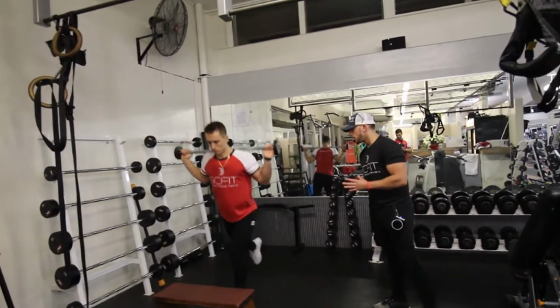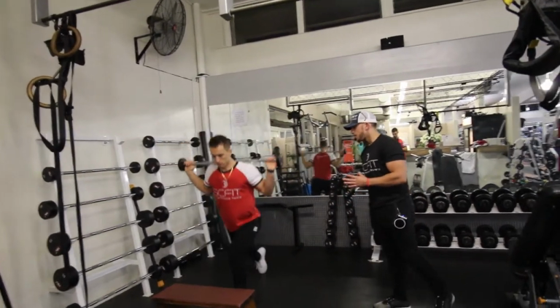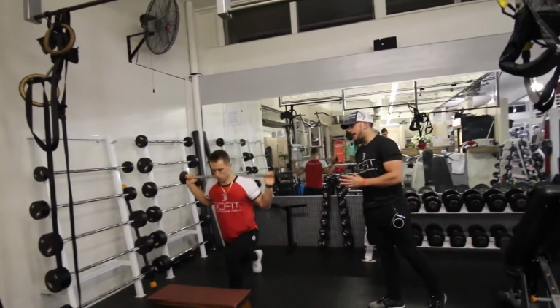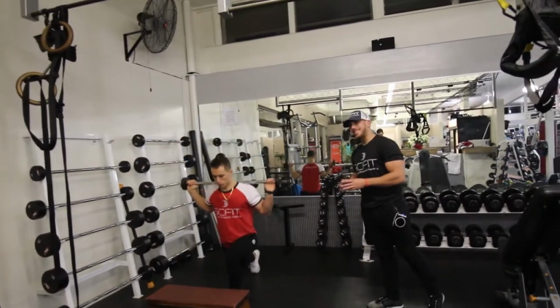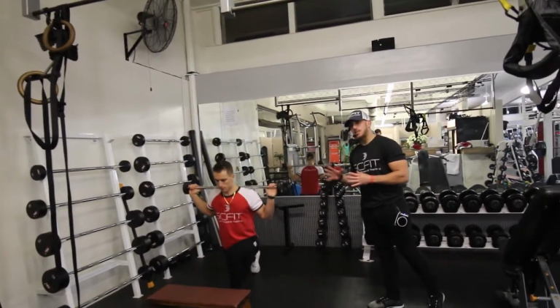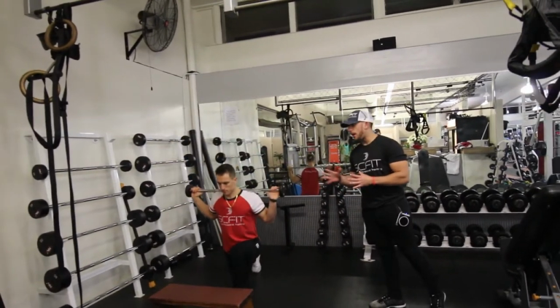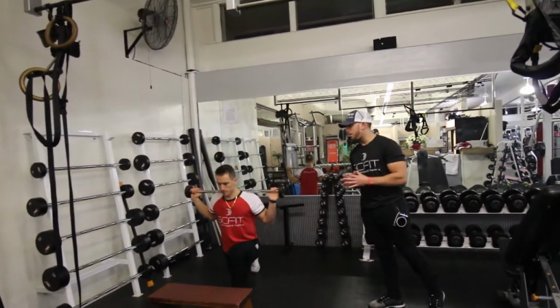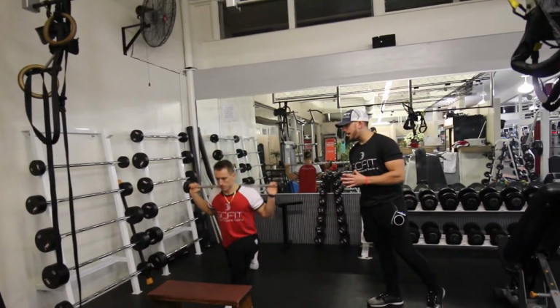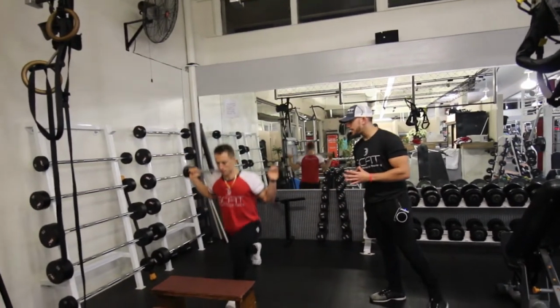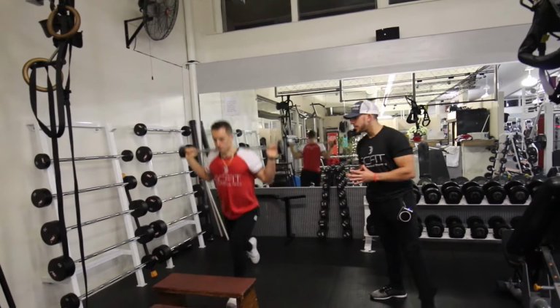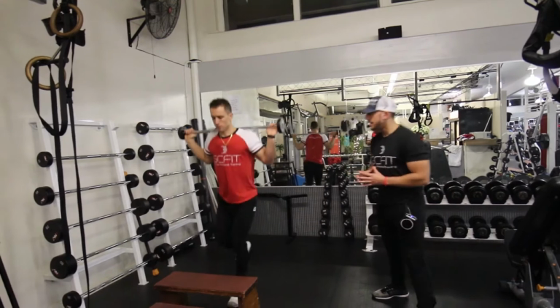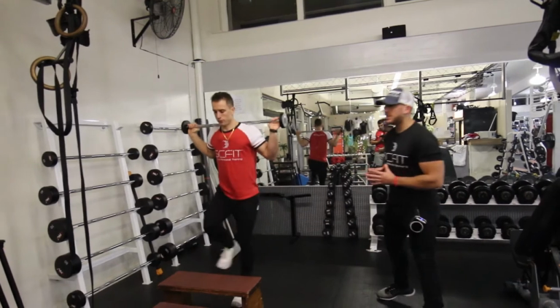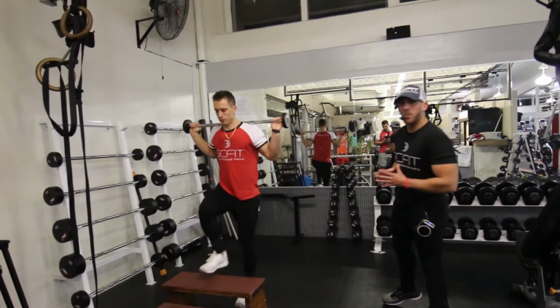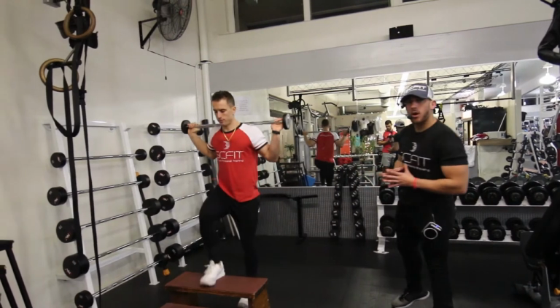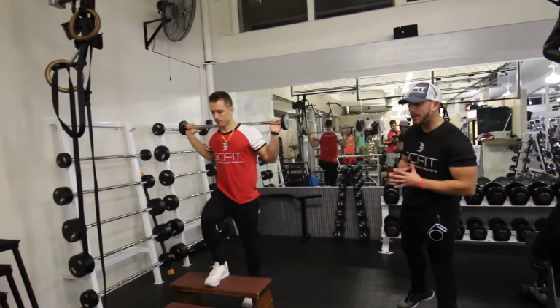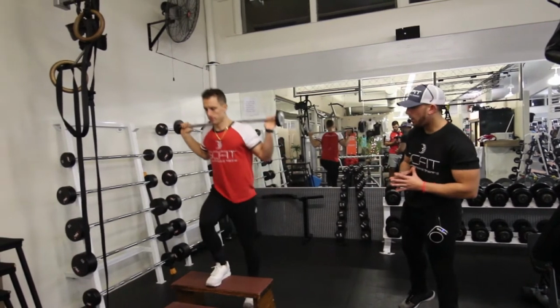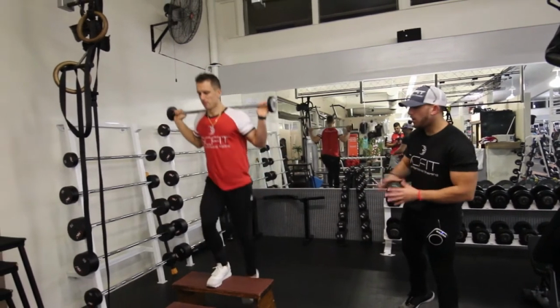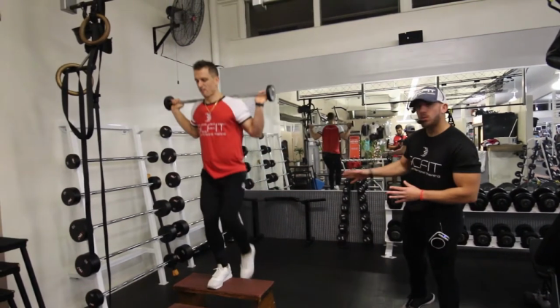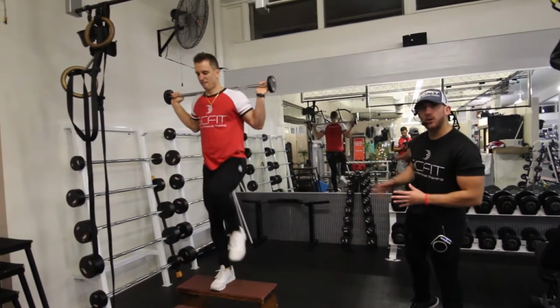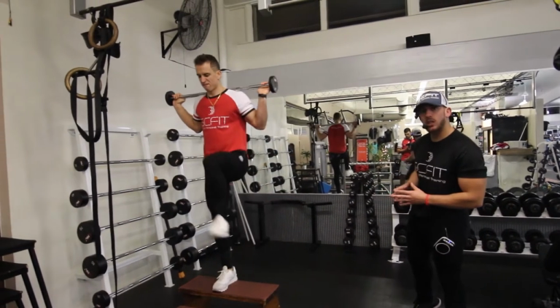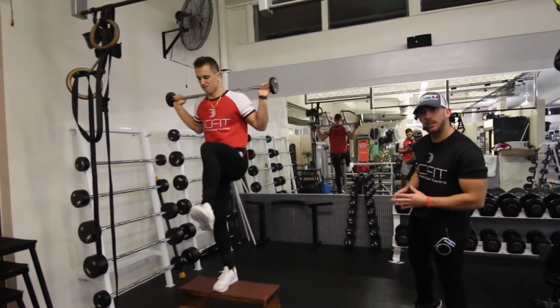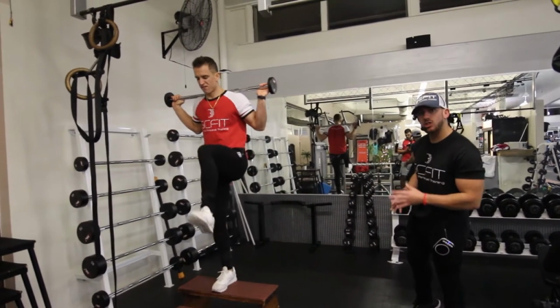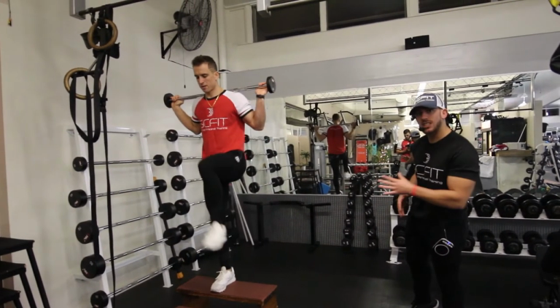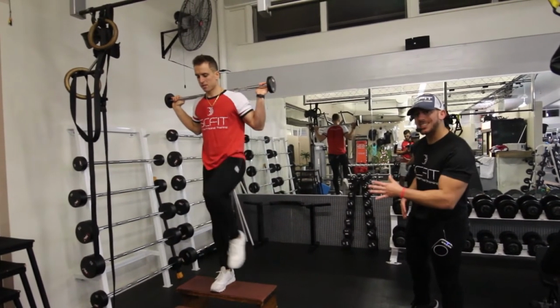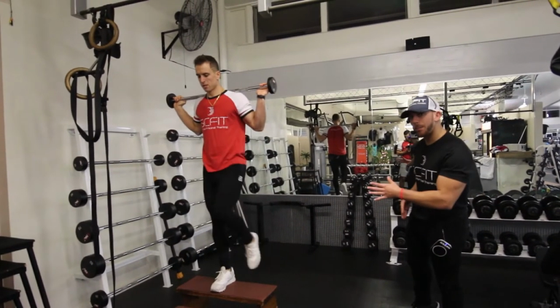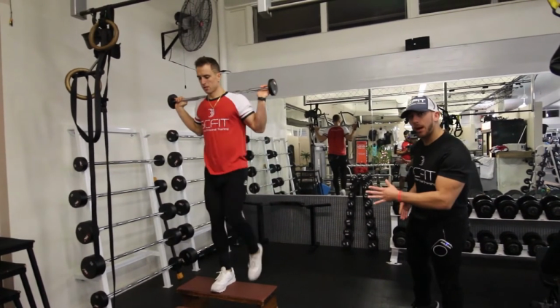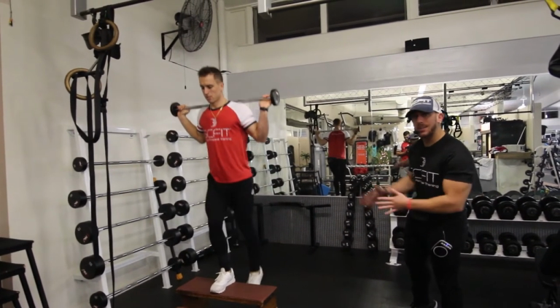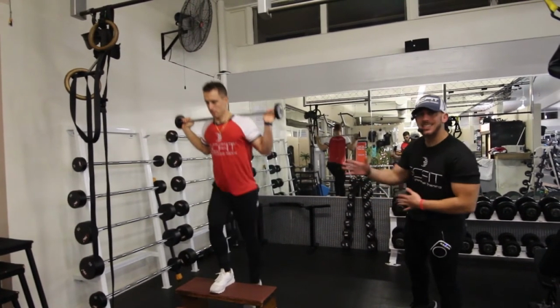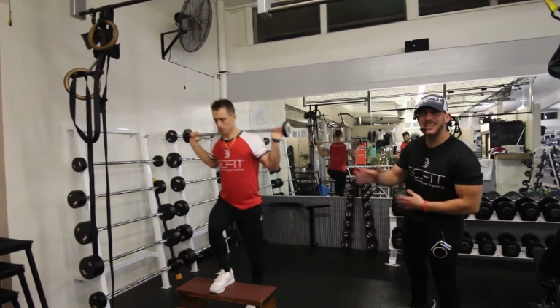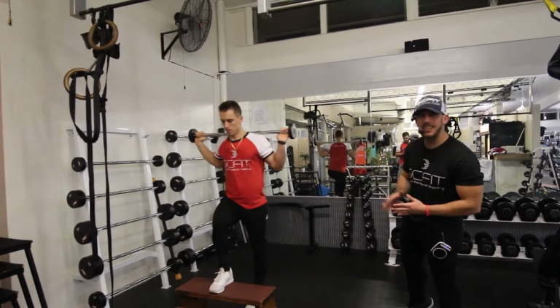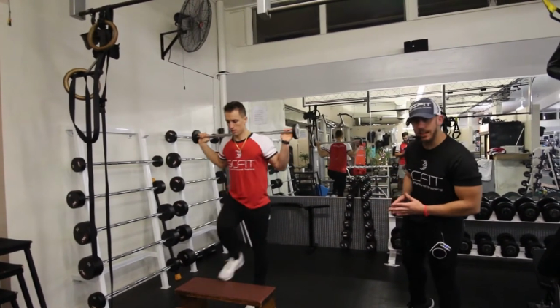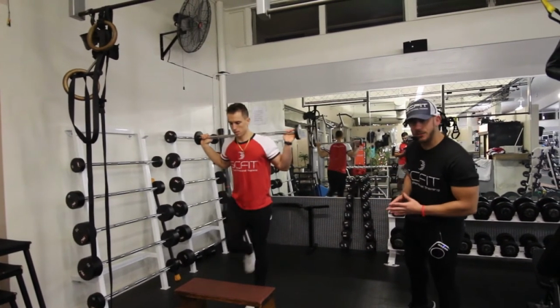Guys, this complex is the barbell reverse lunge to step up to knee lift.